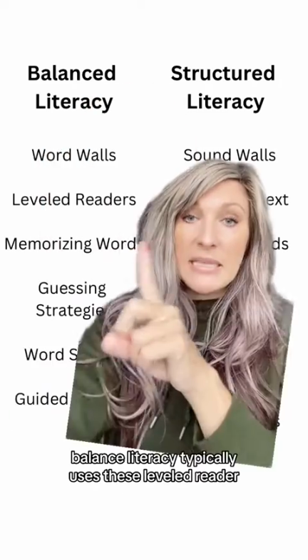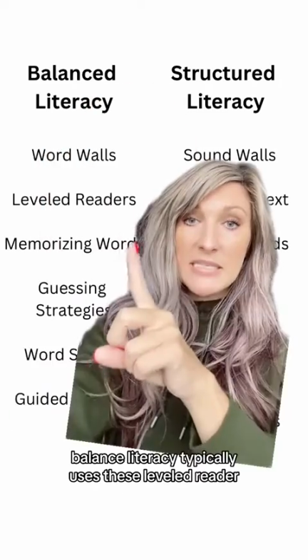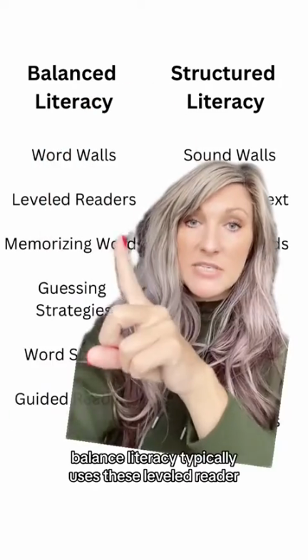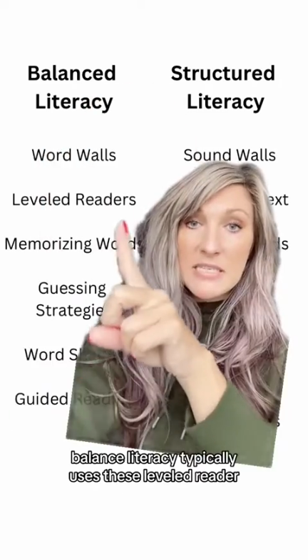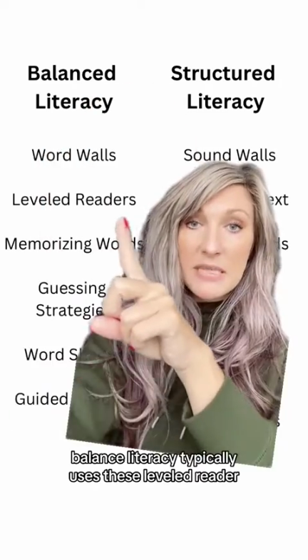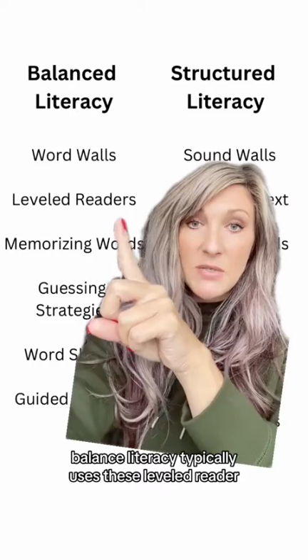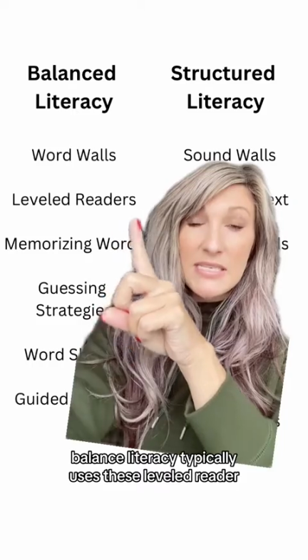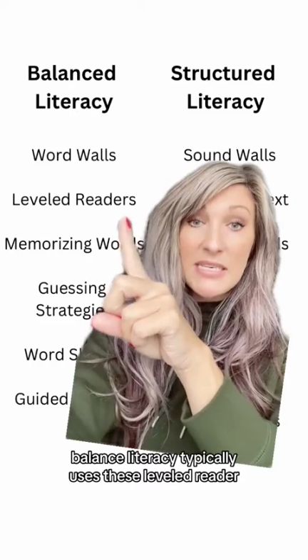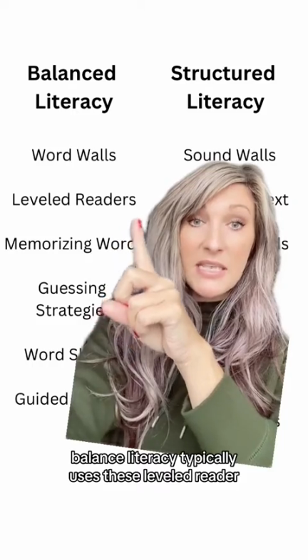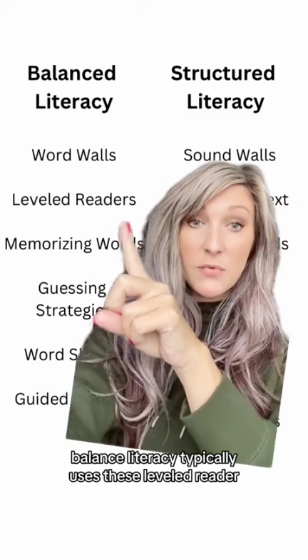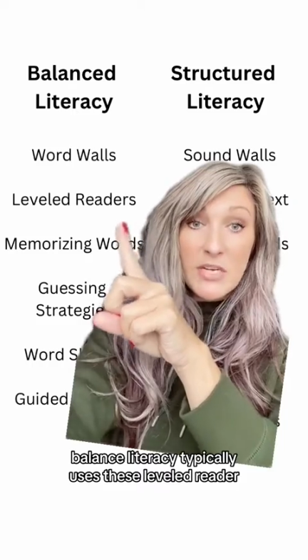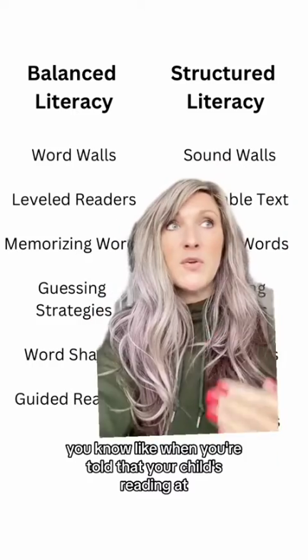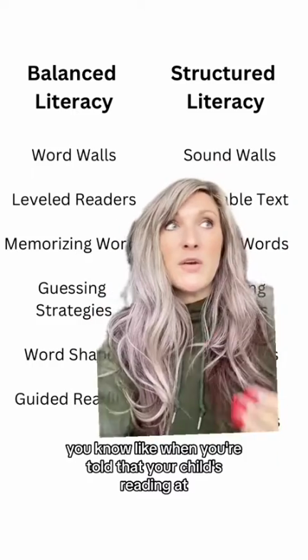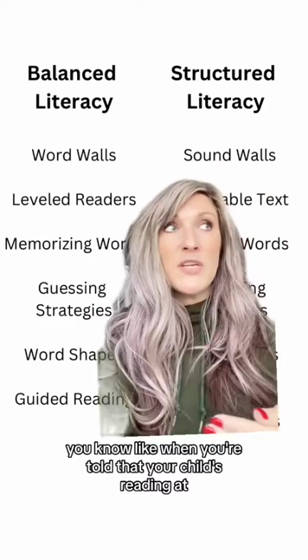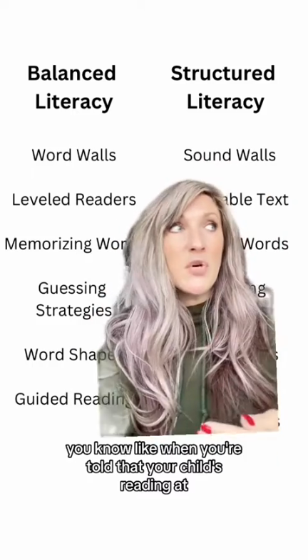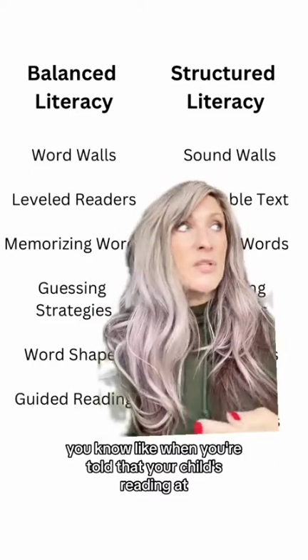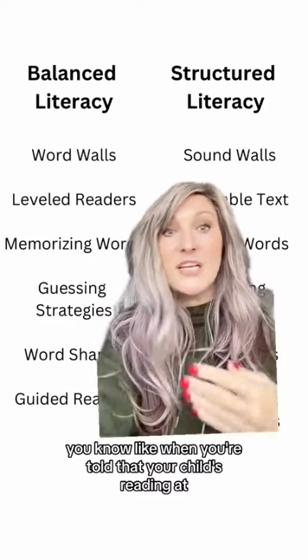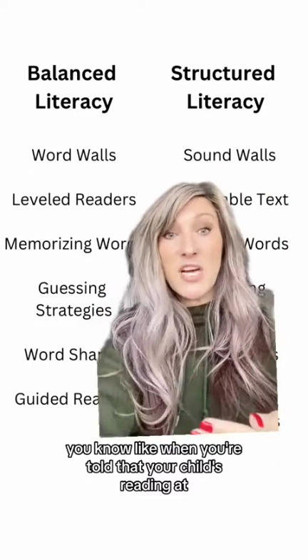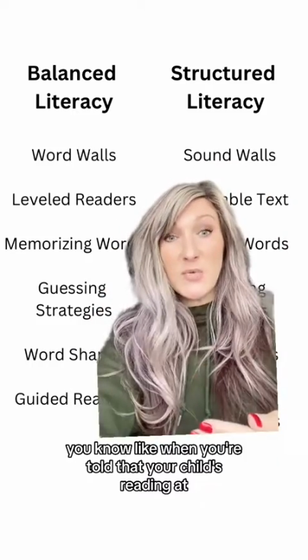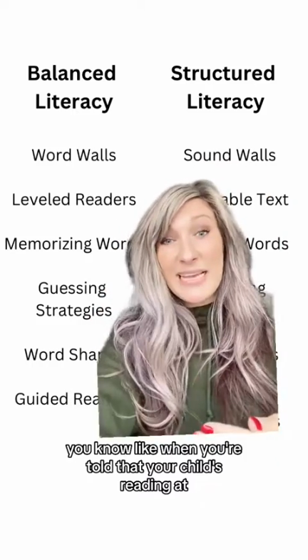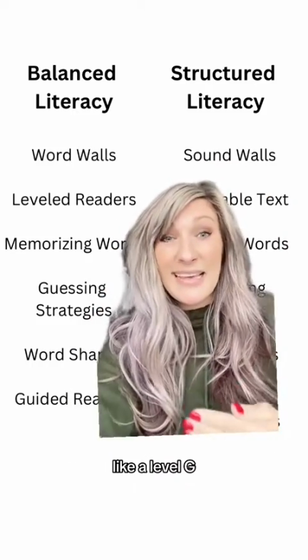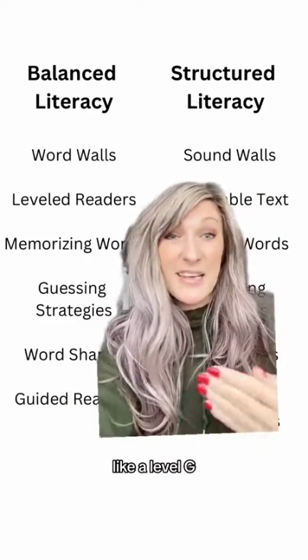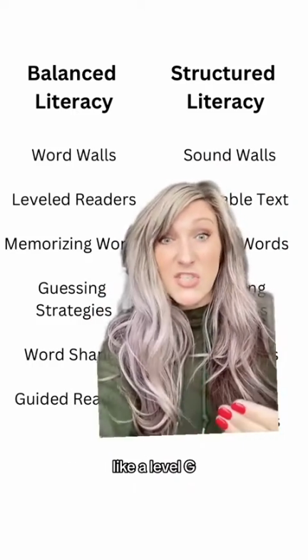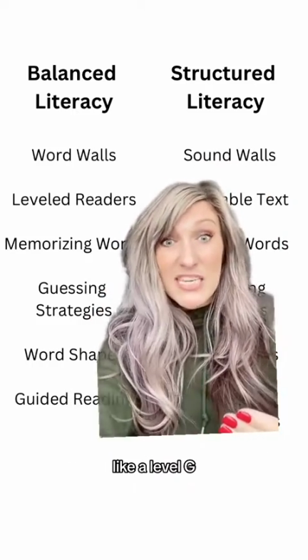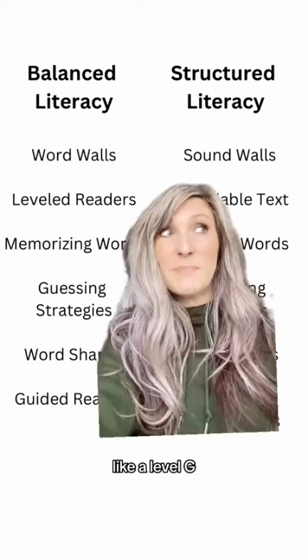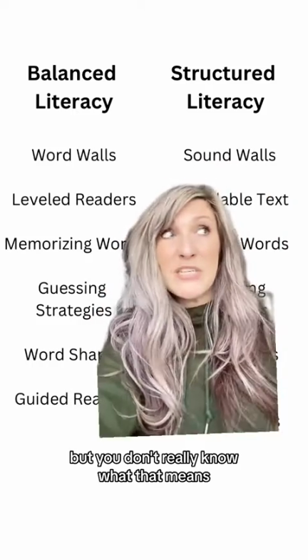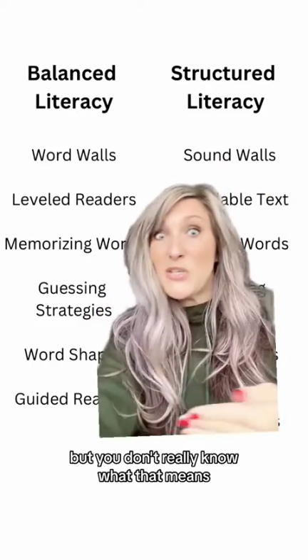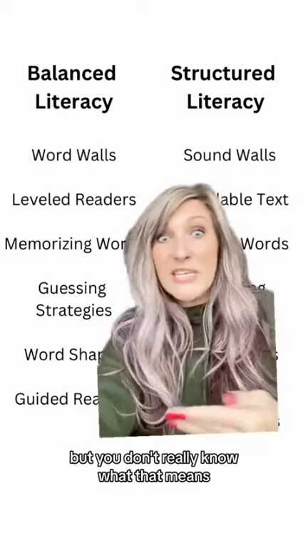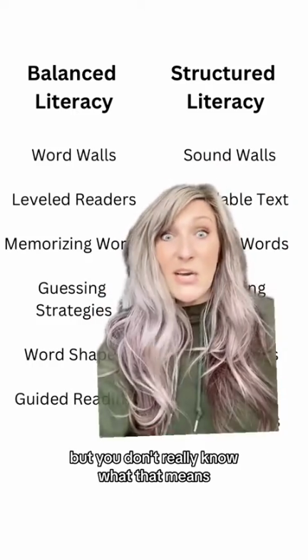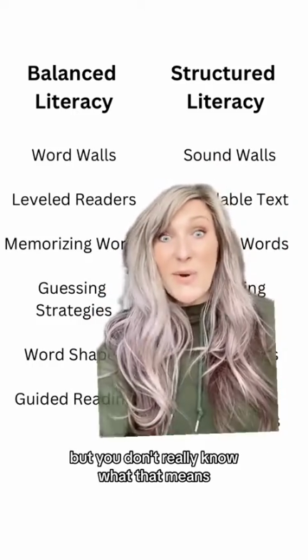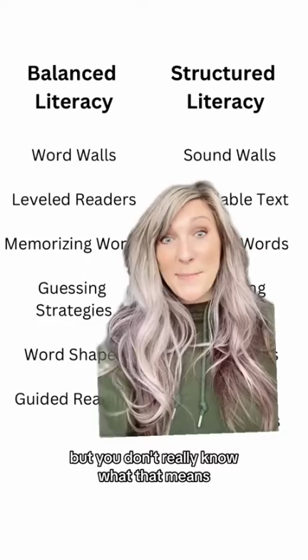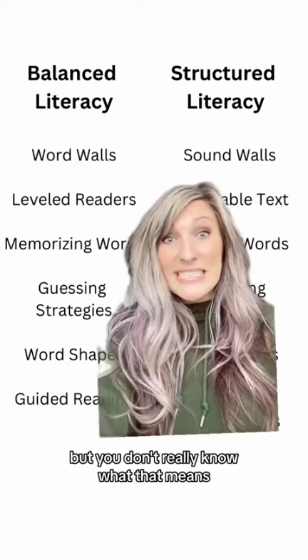Balanced literacy typically uses leveled readers — like when you're told that your child's reading at a level G, but you don't really know what that means.